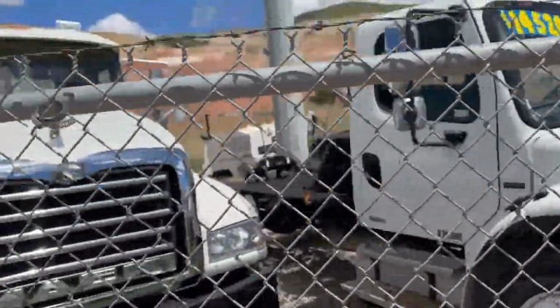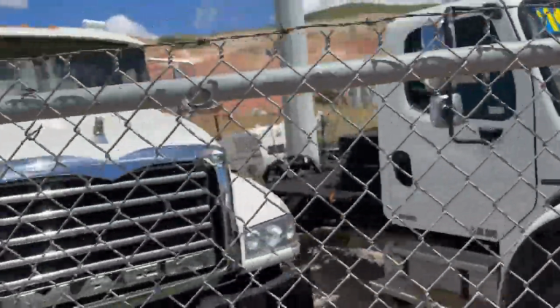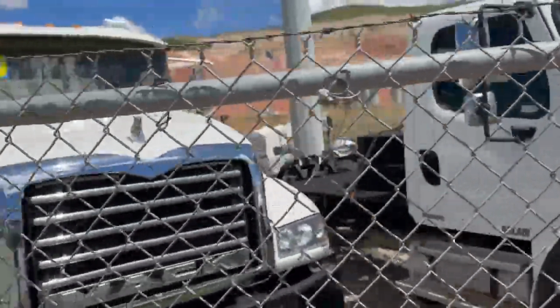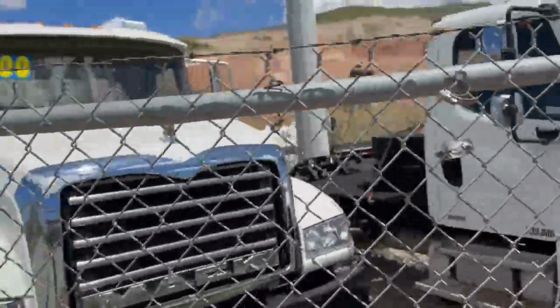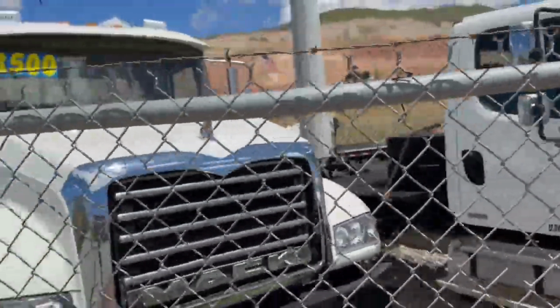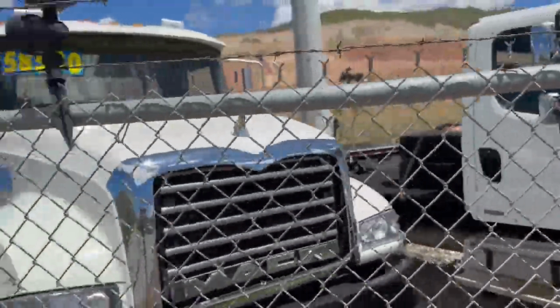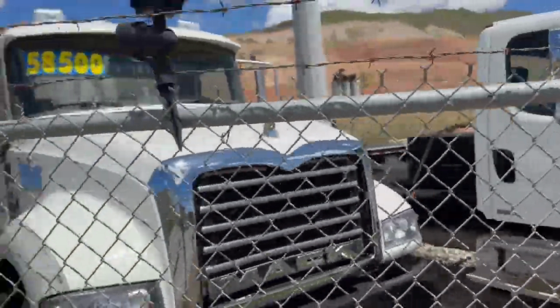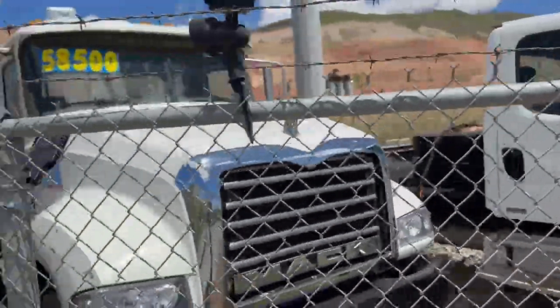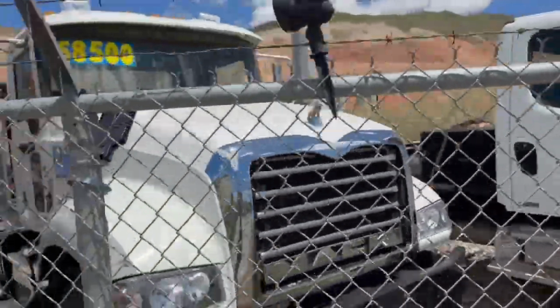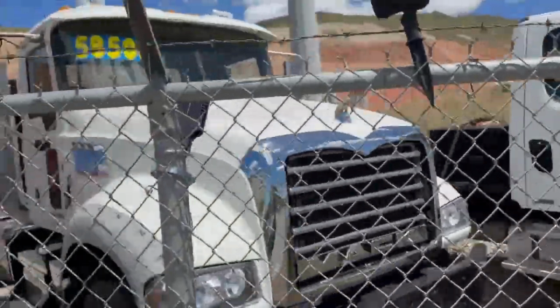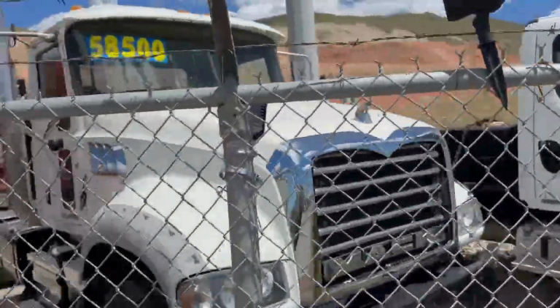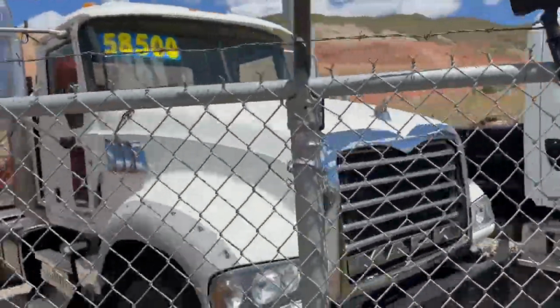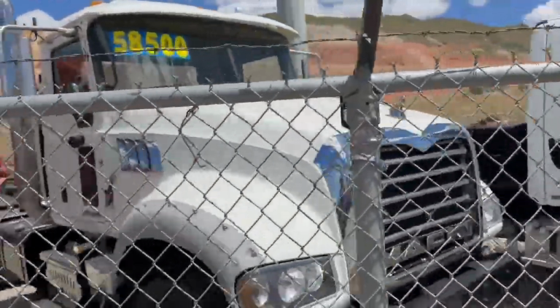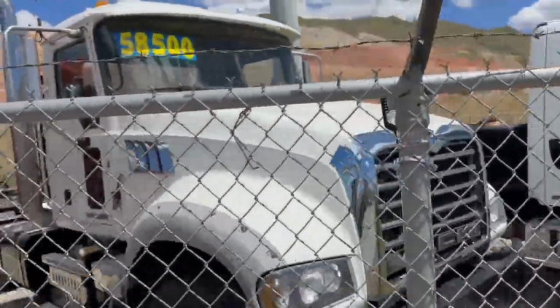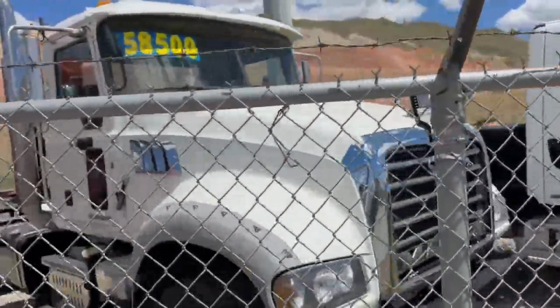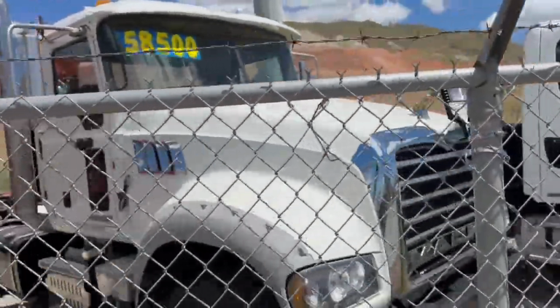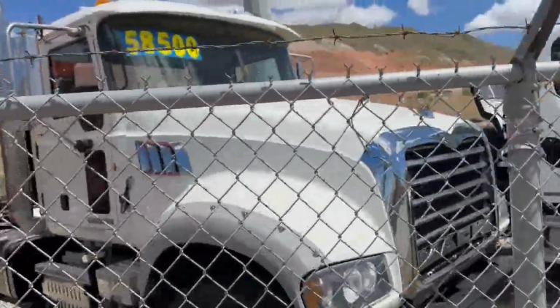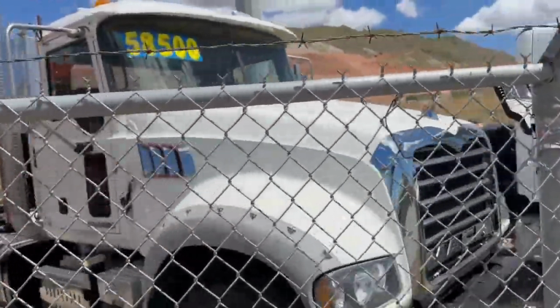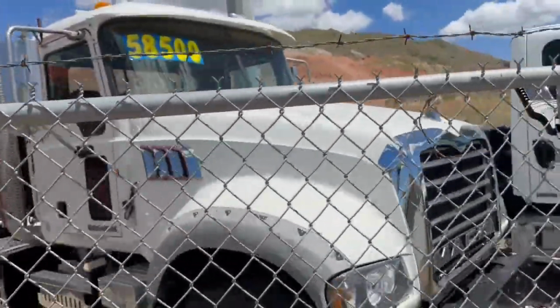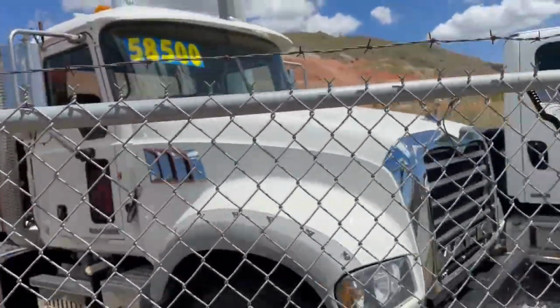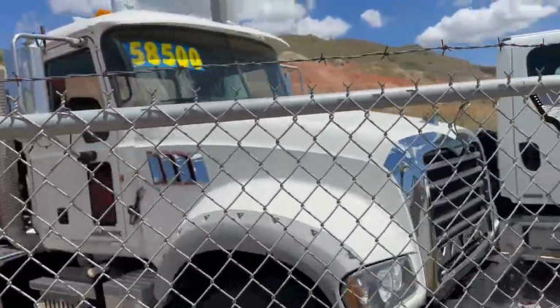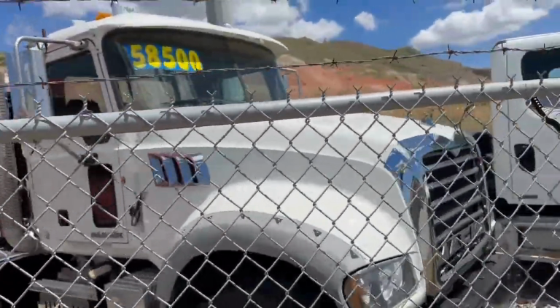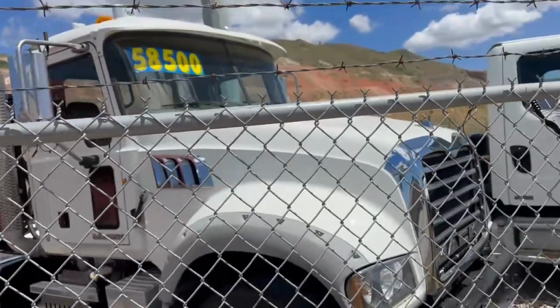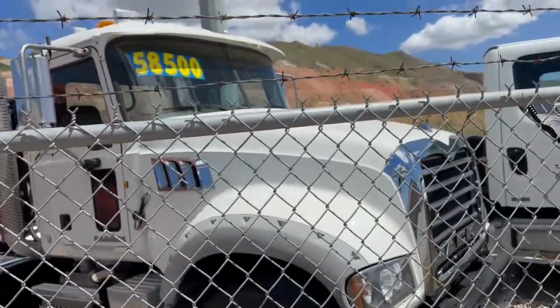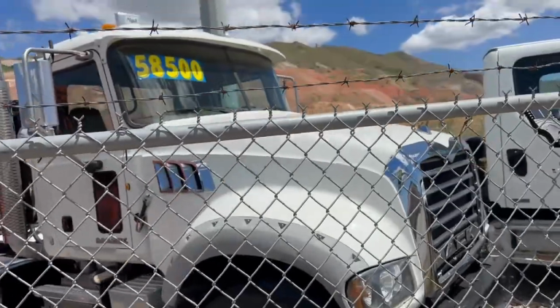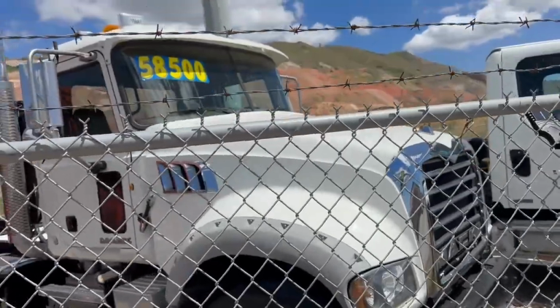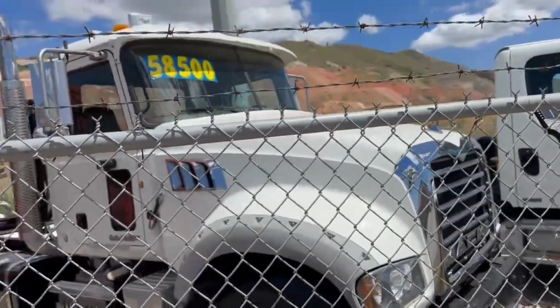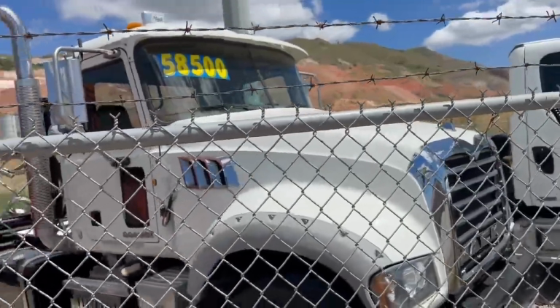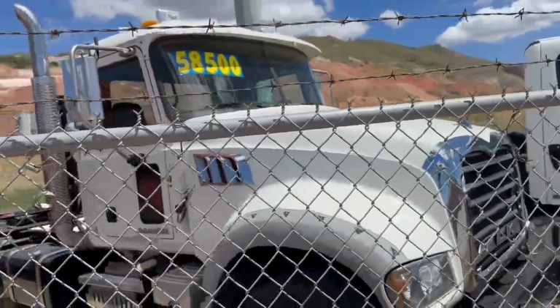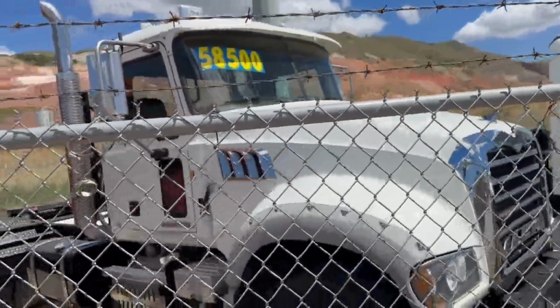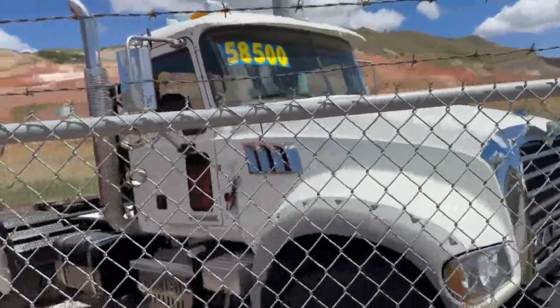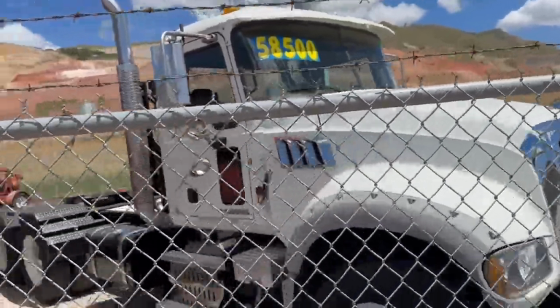Beautiful Mac Day Cab, set up with a wick kit for a trailer or an end dump.